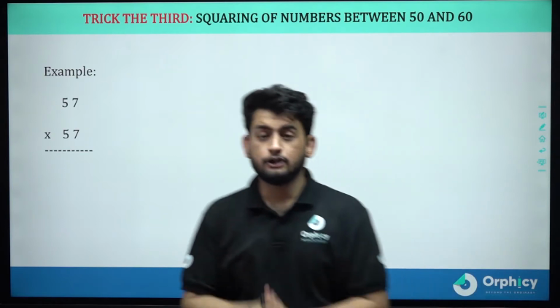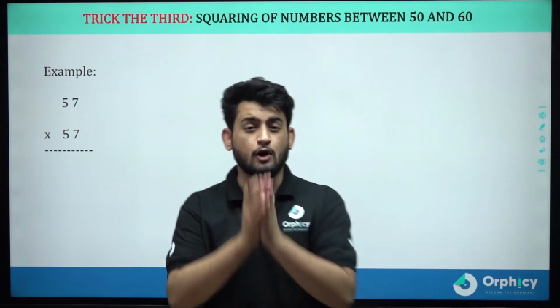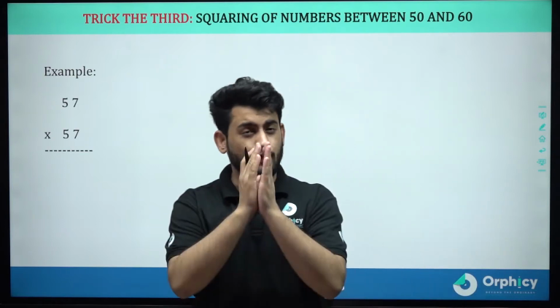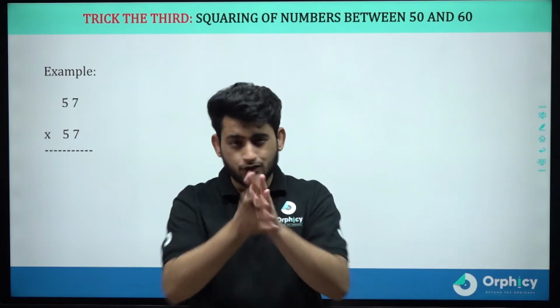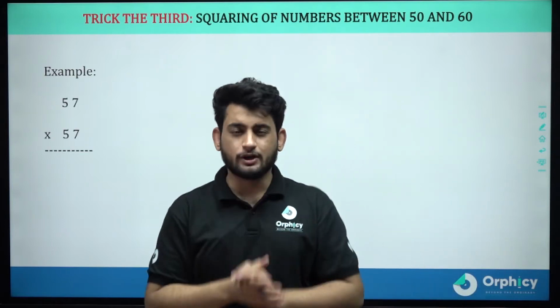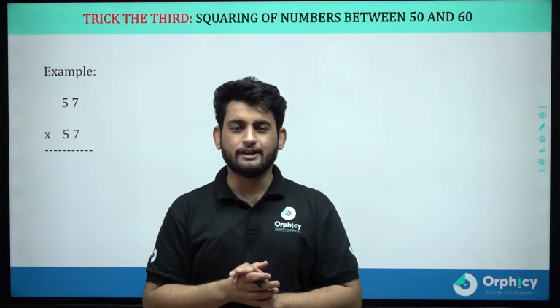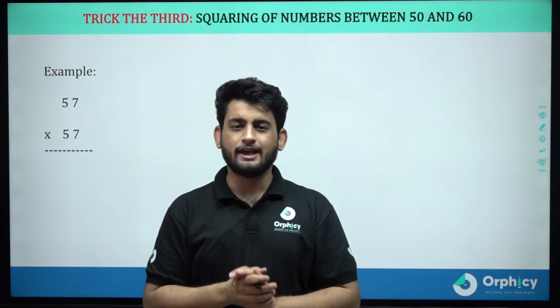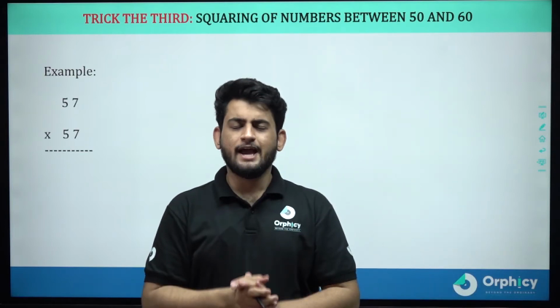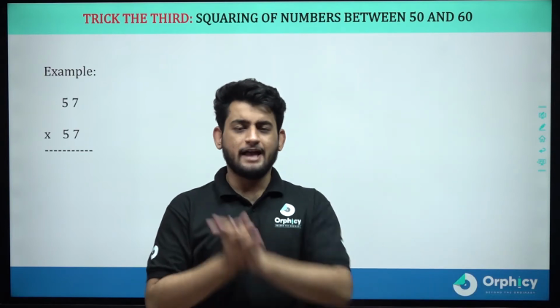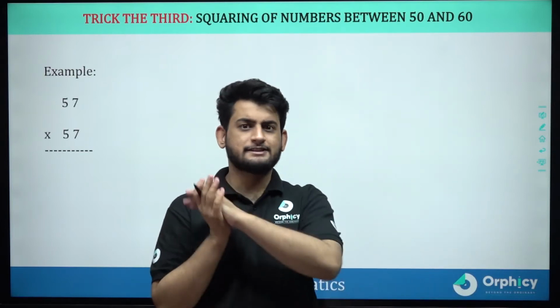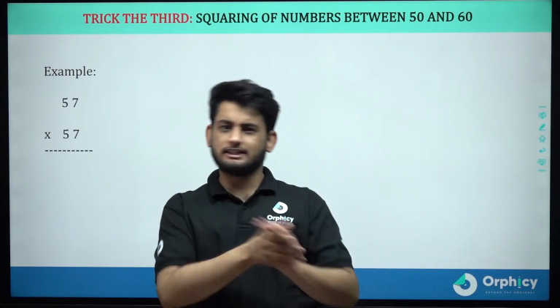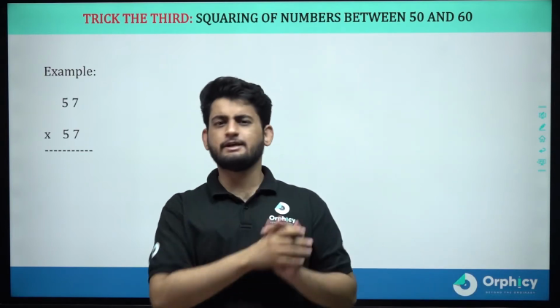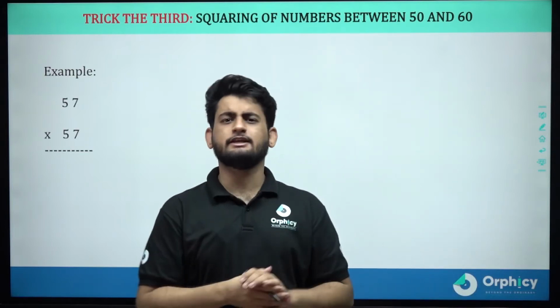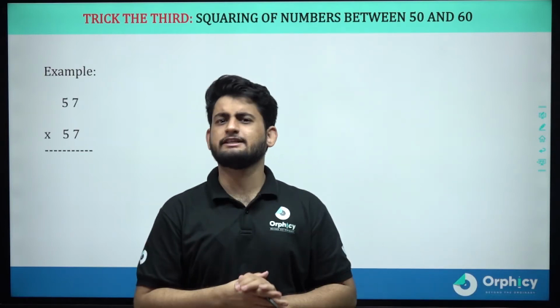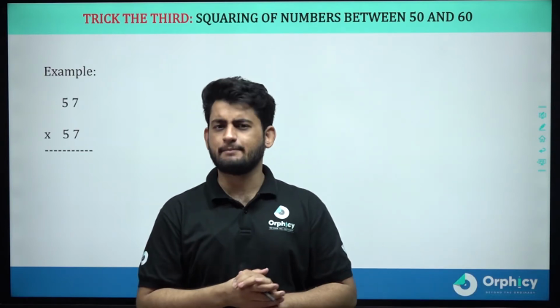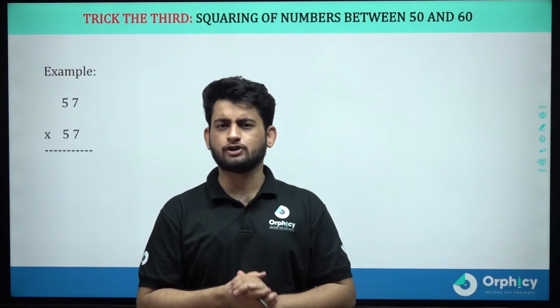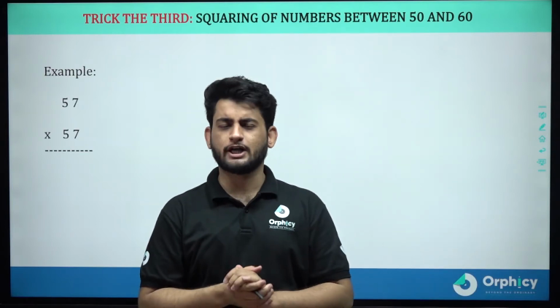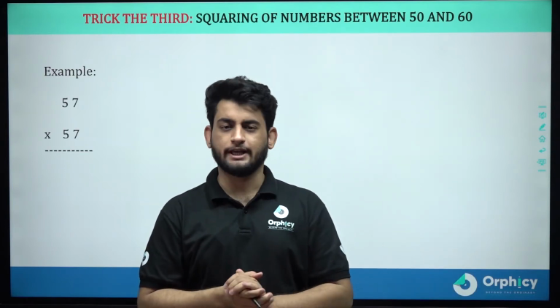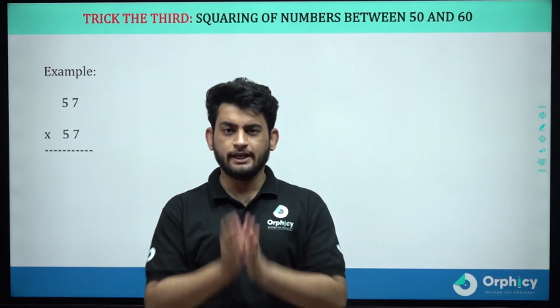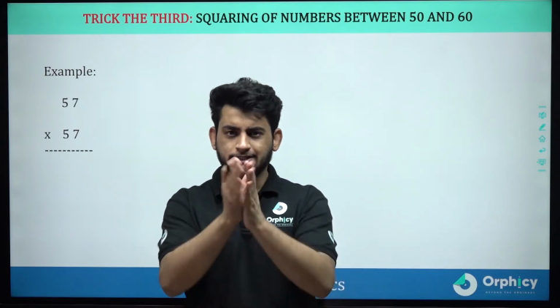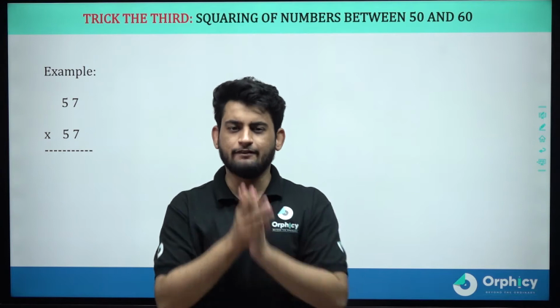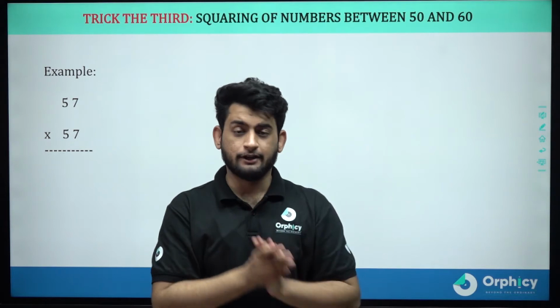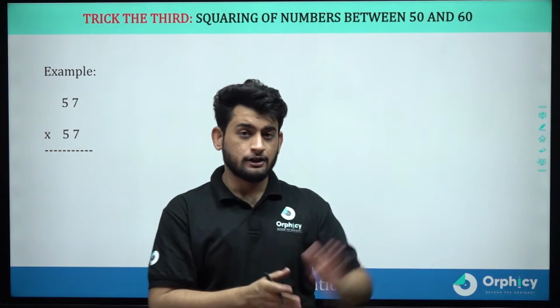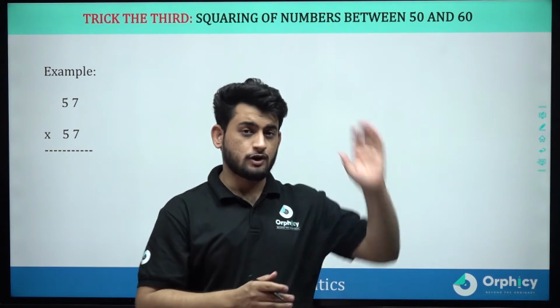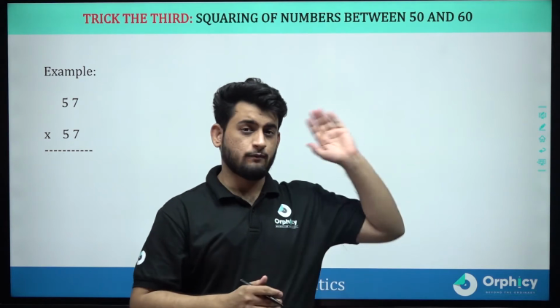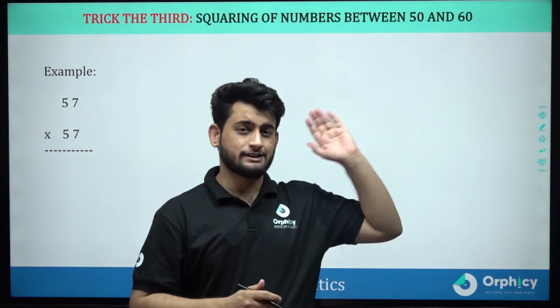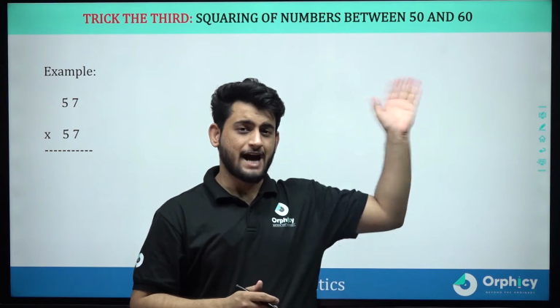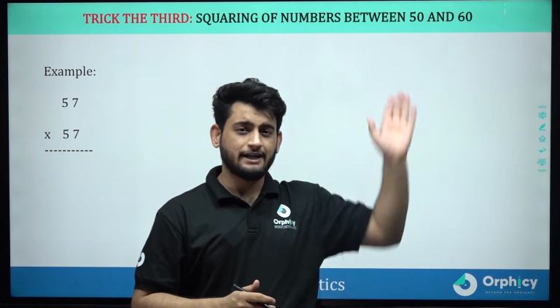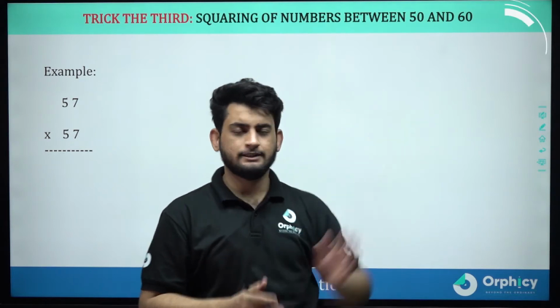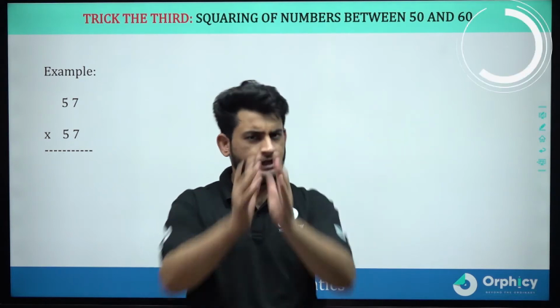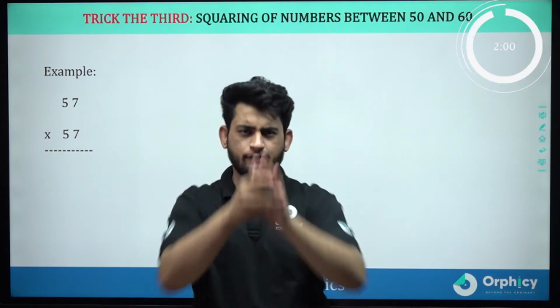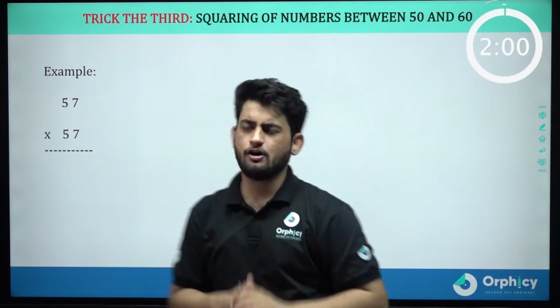We will start the stopwatch and we will solve 3 examples. Let's start the stopwatch. Here we go.